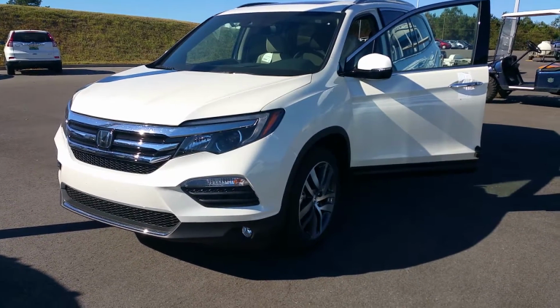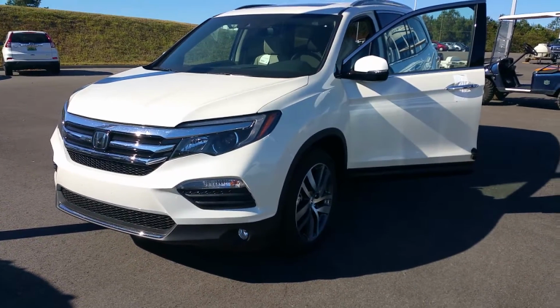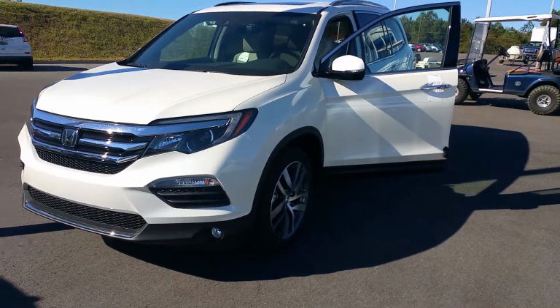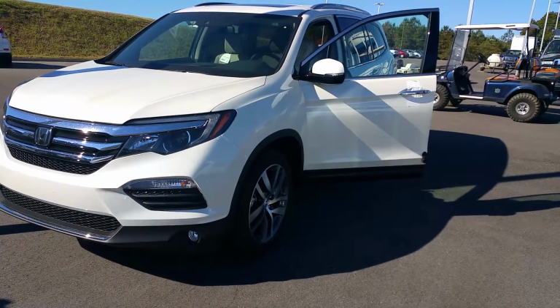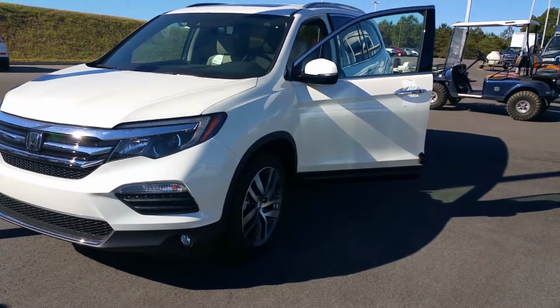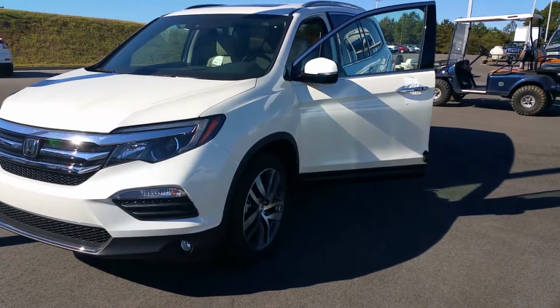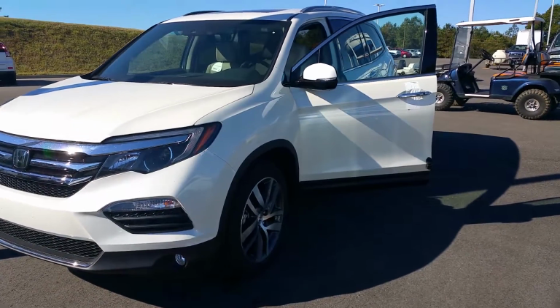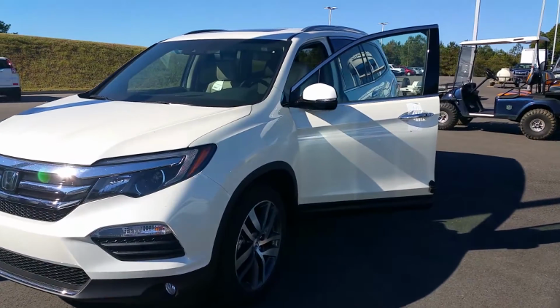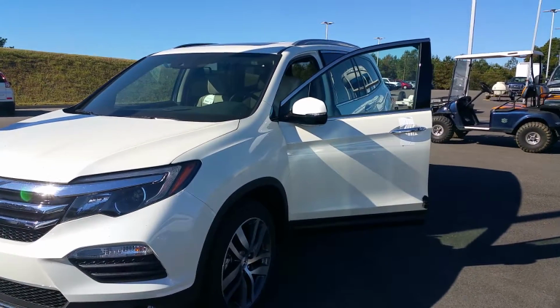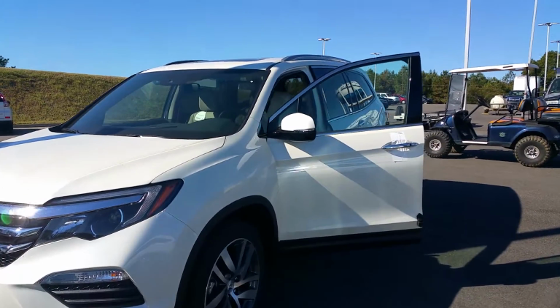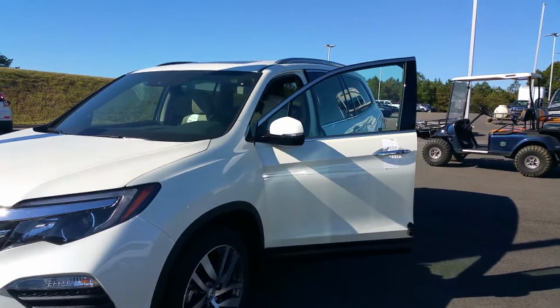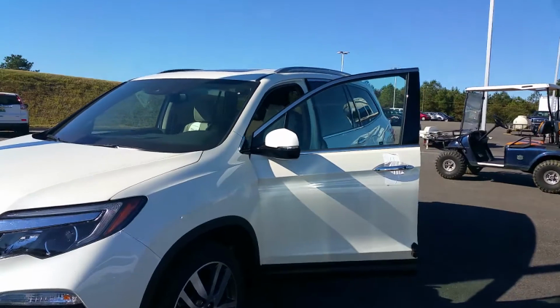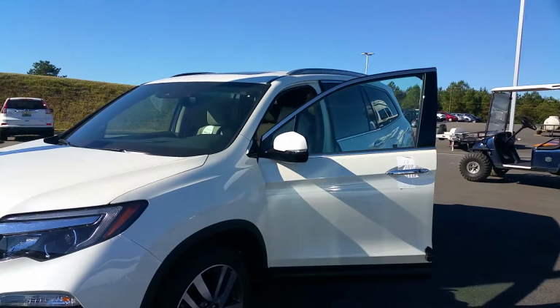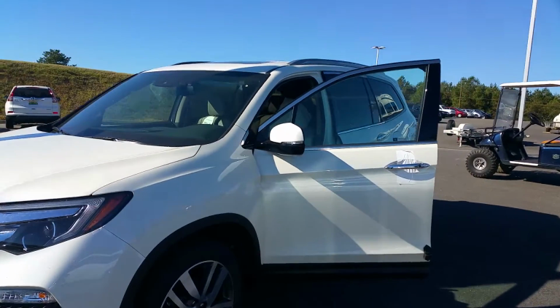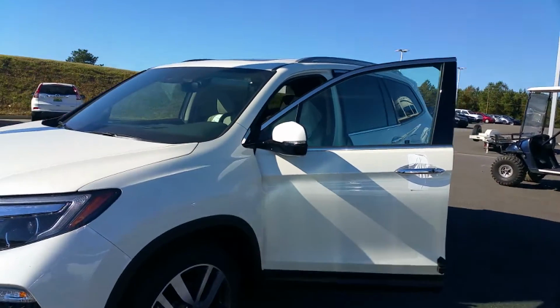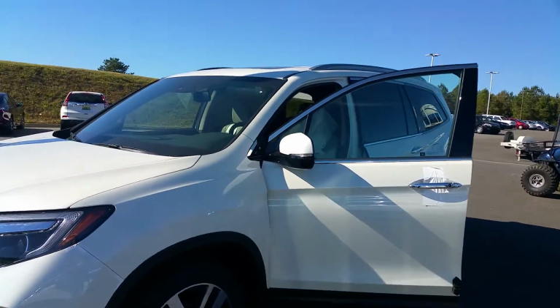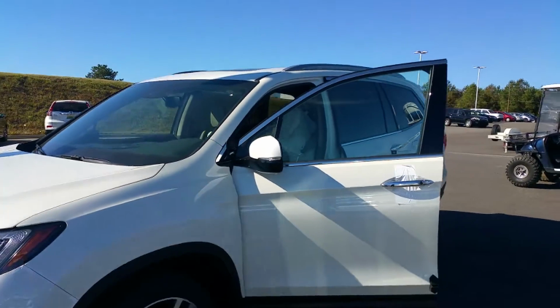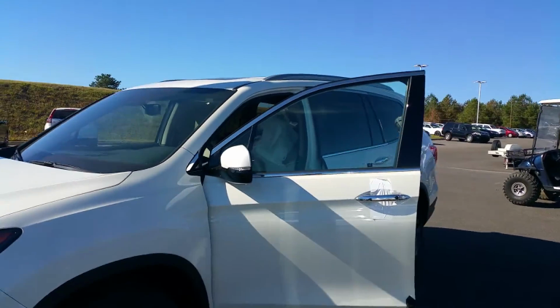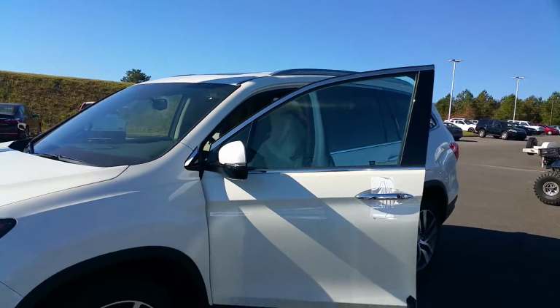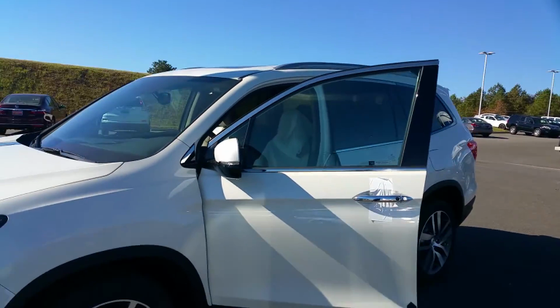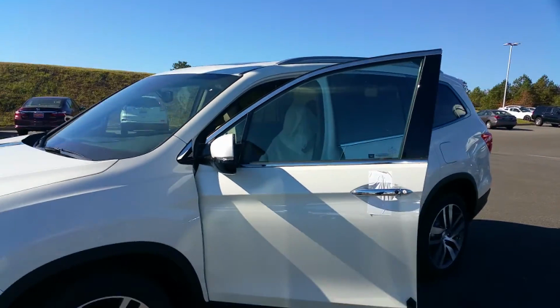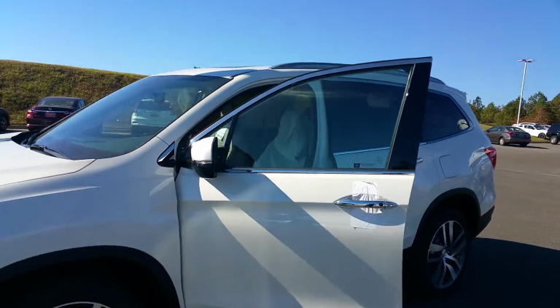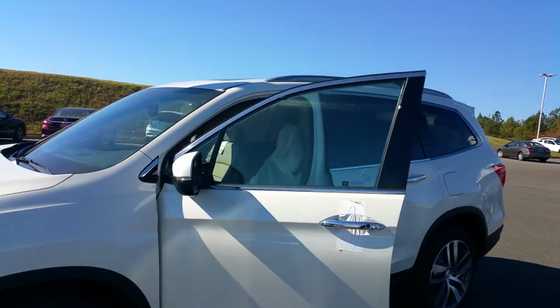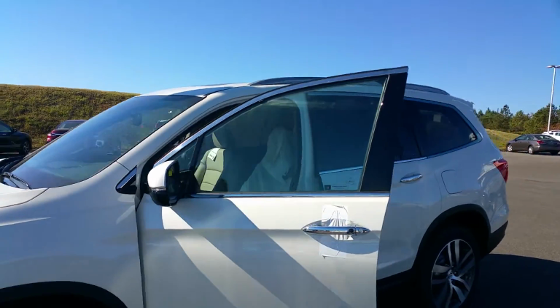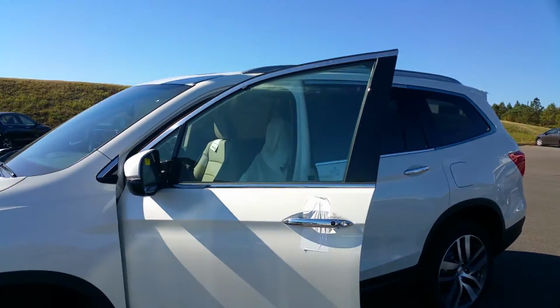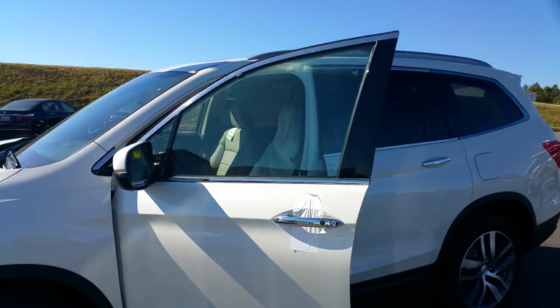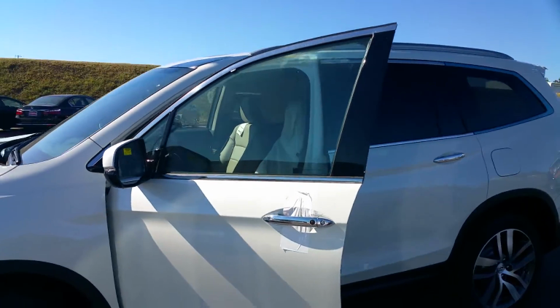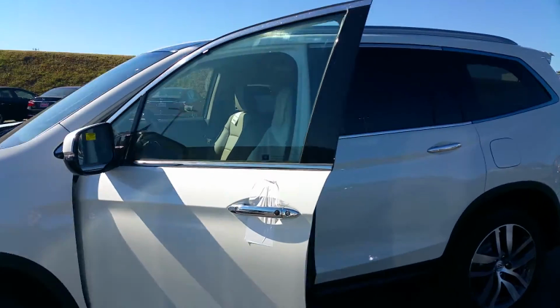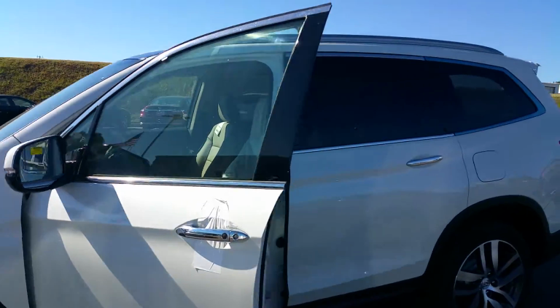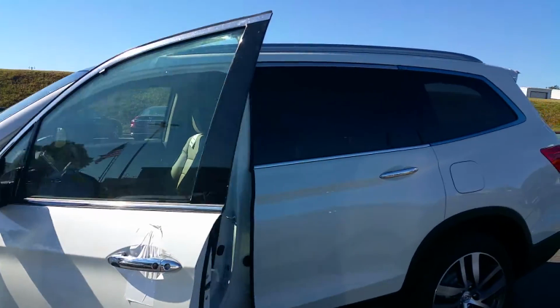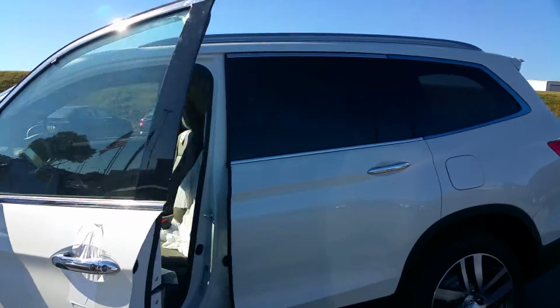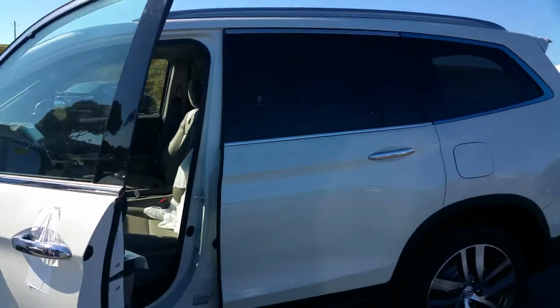Like I said in the video, these things don't stay in a lot very long. I think we have three right now, and this is one of the three.